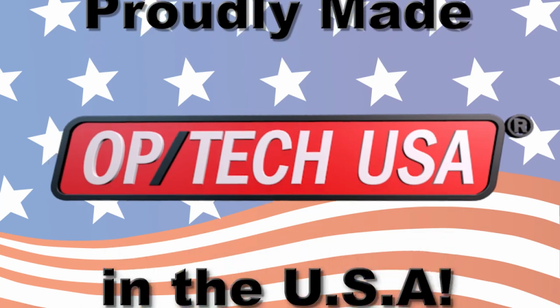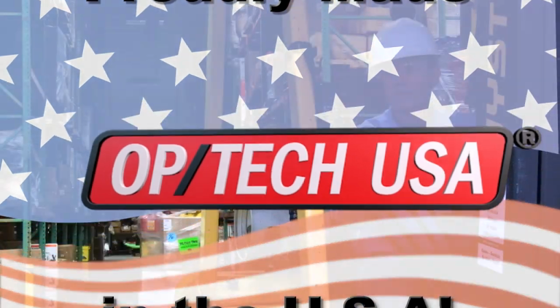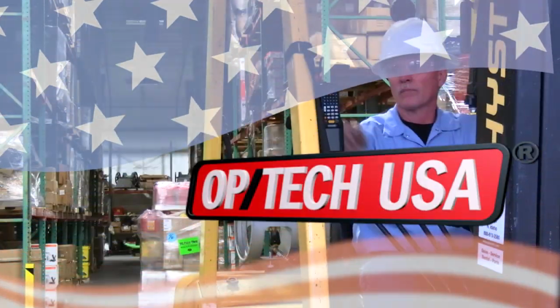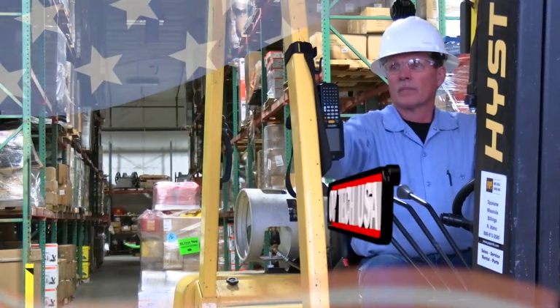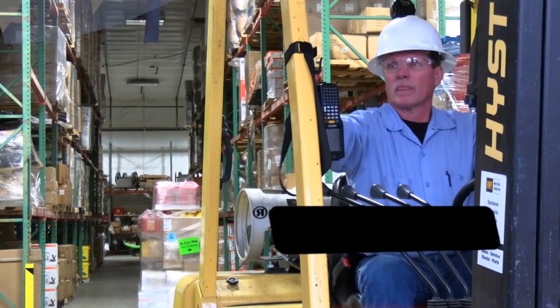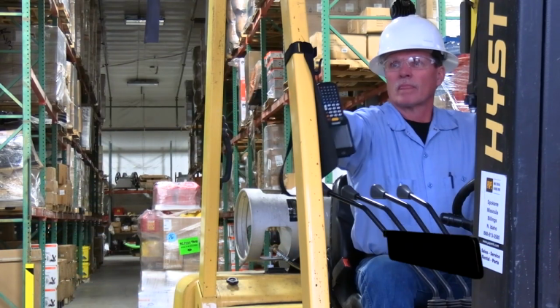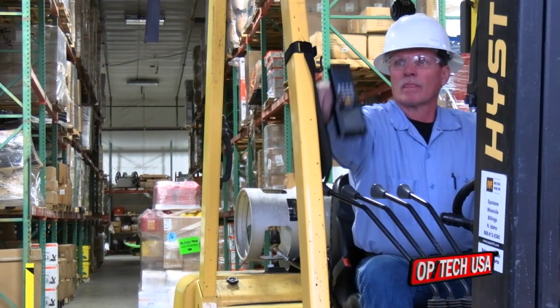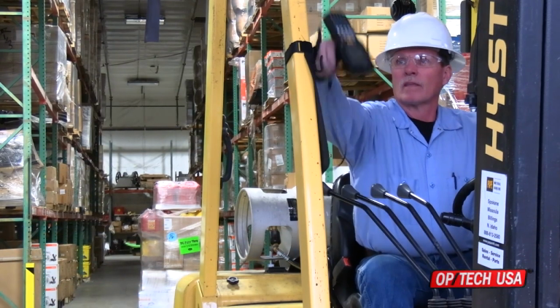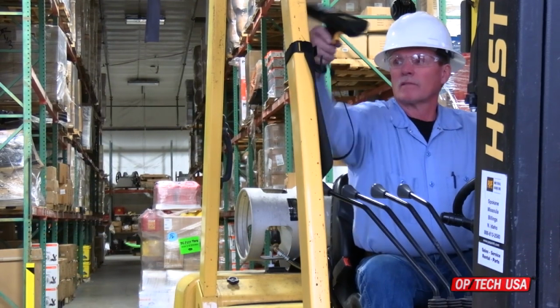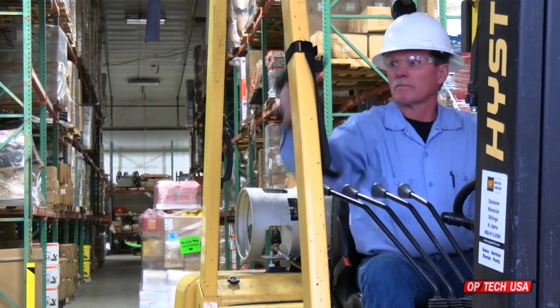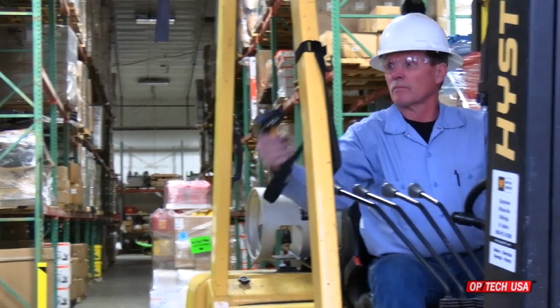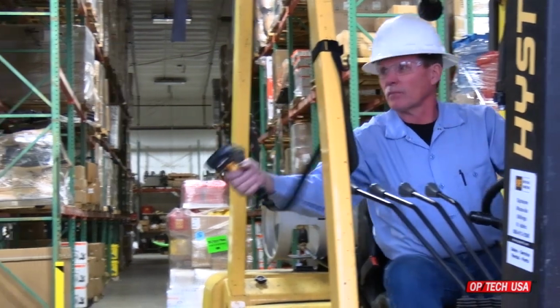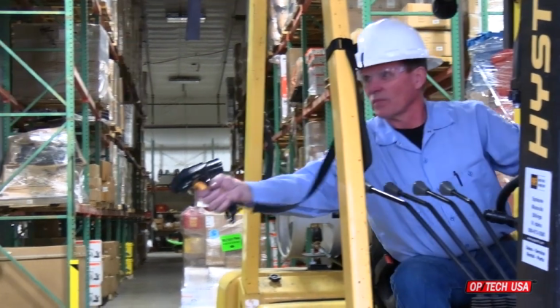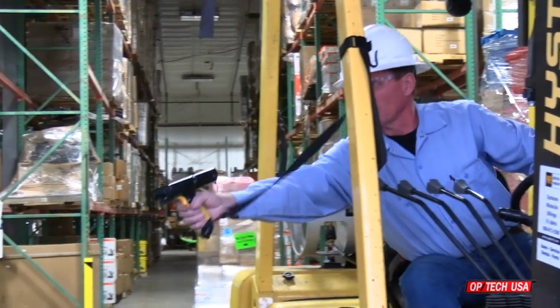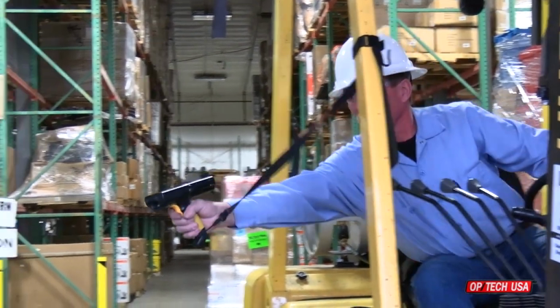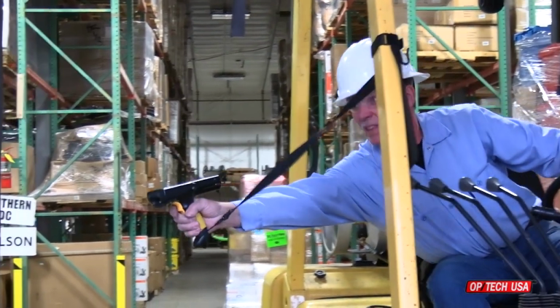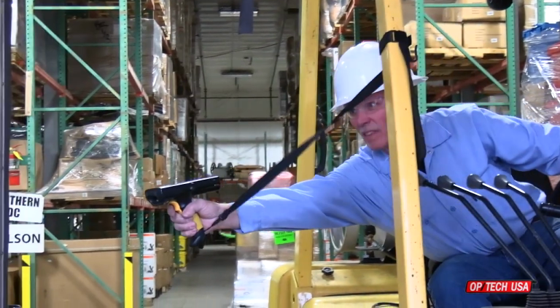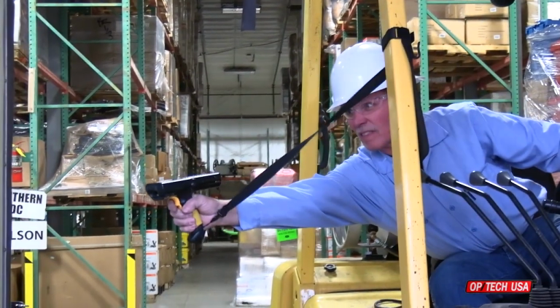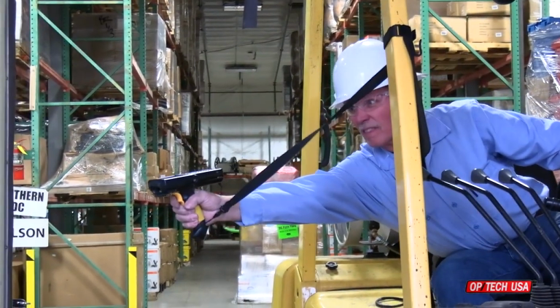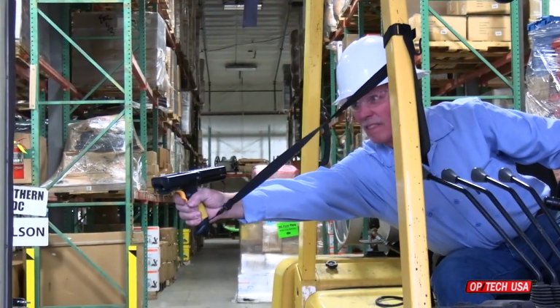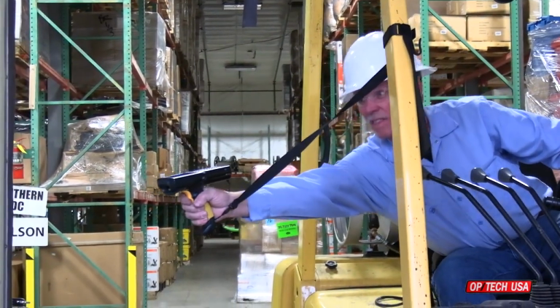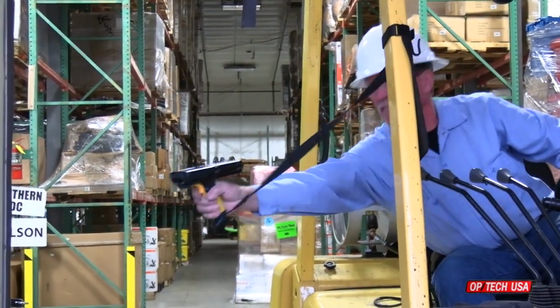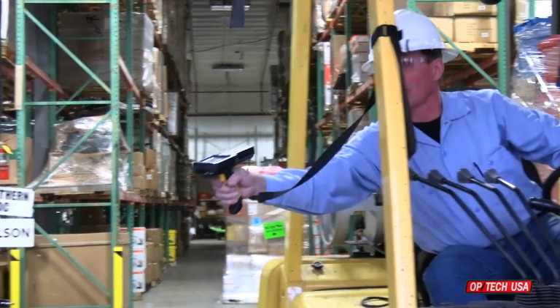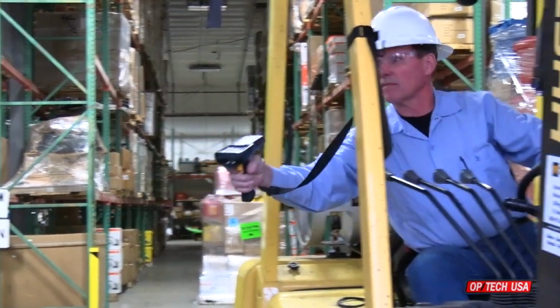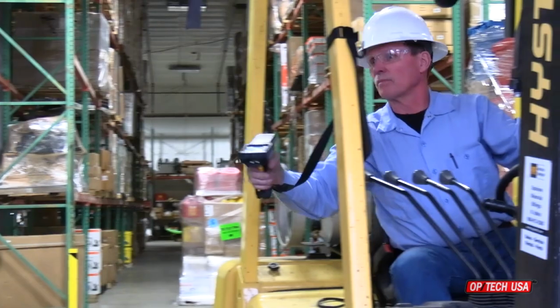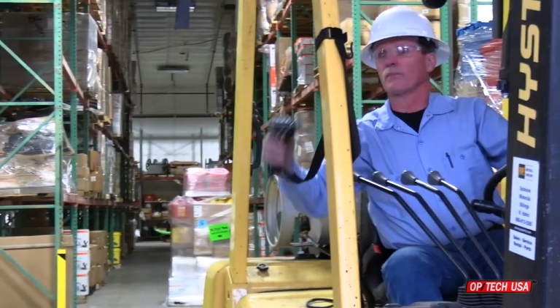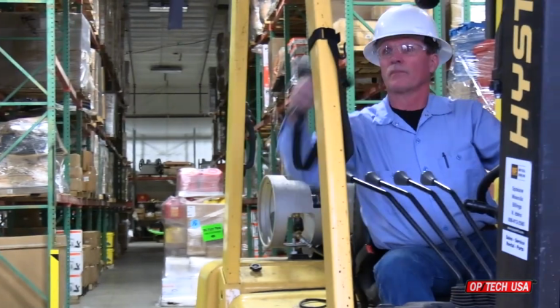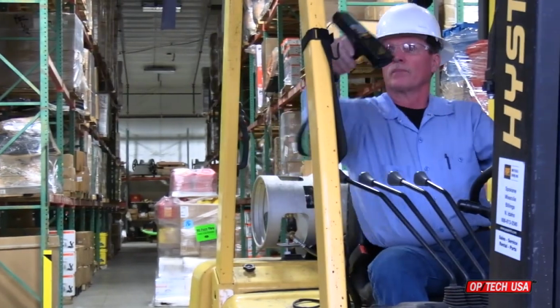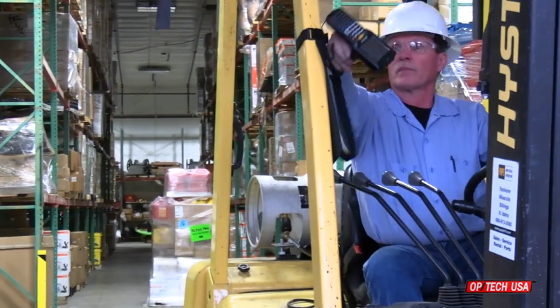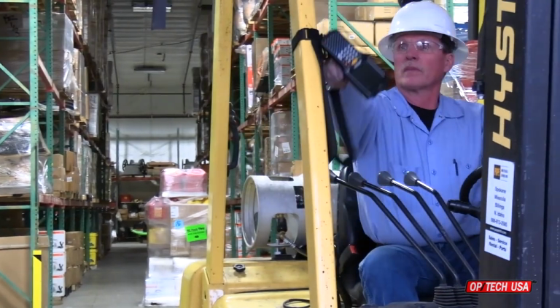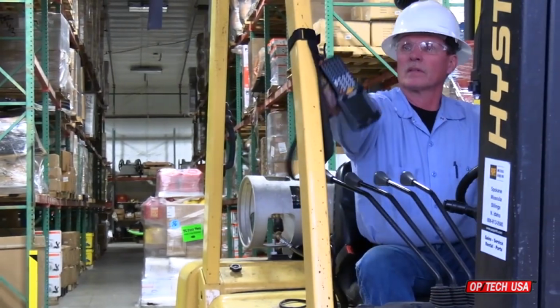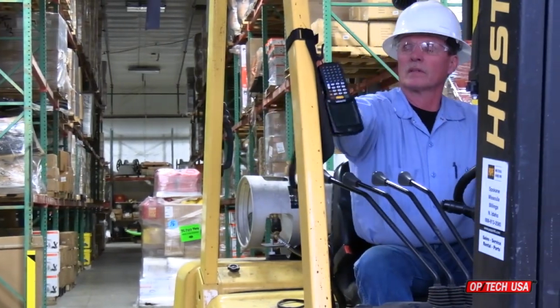The Forkswift scanner management system from Optech USA is perfect for using barcode scanners on a forklift.